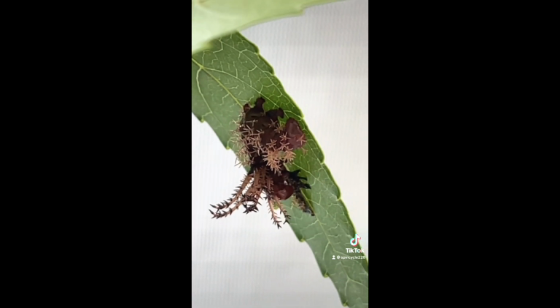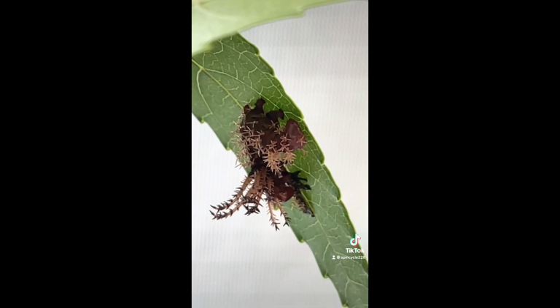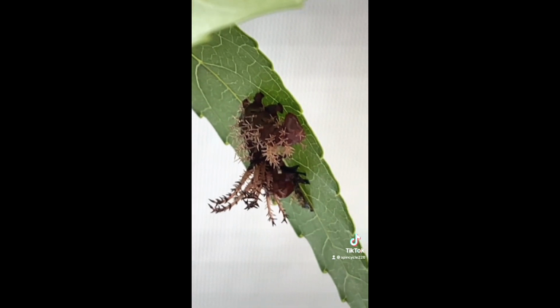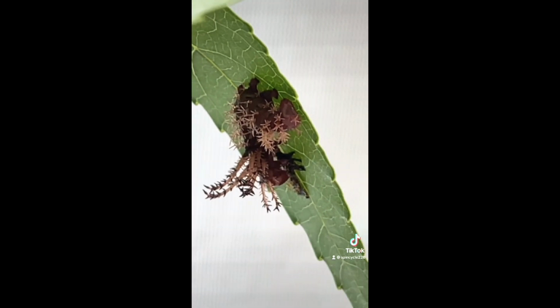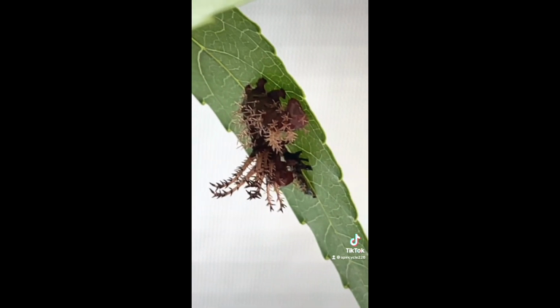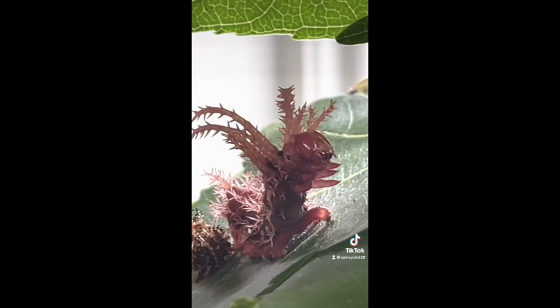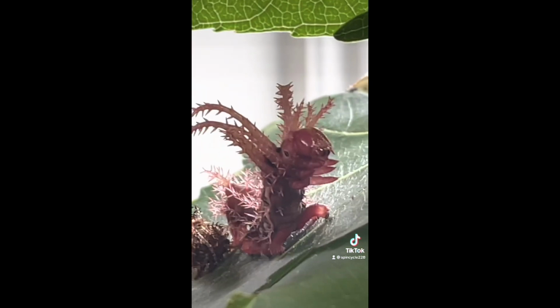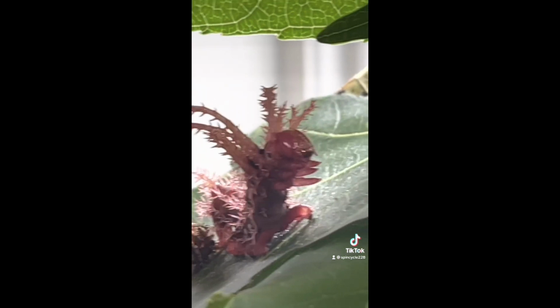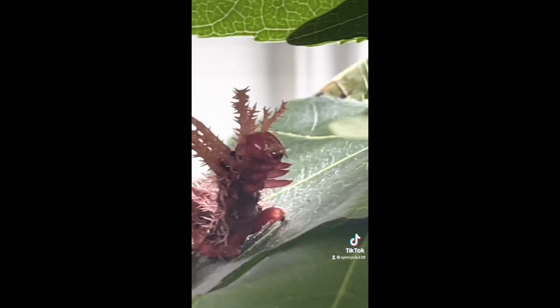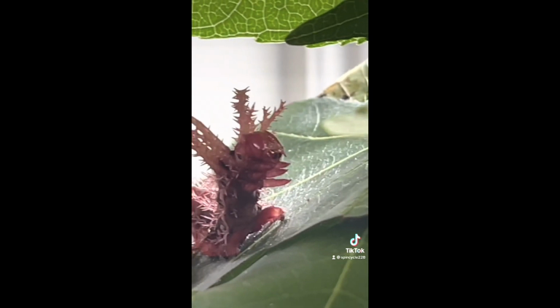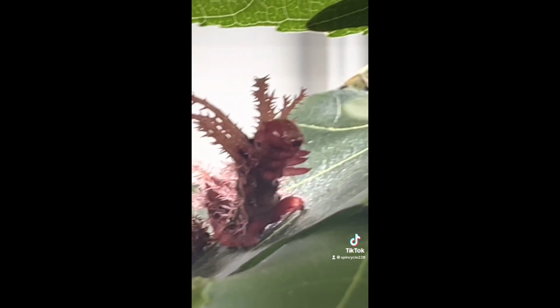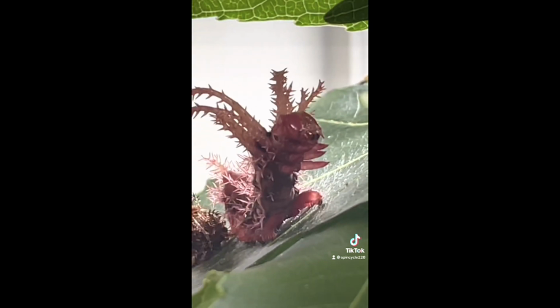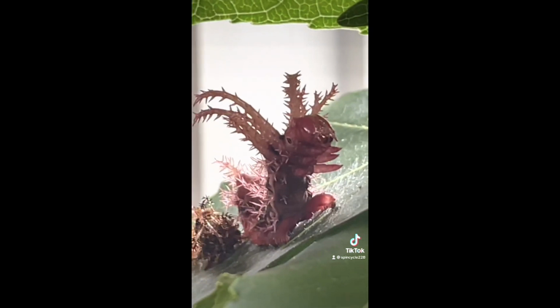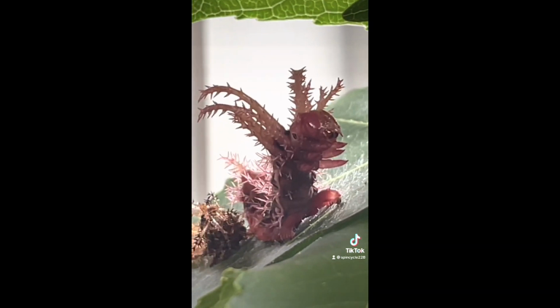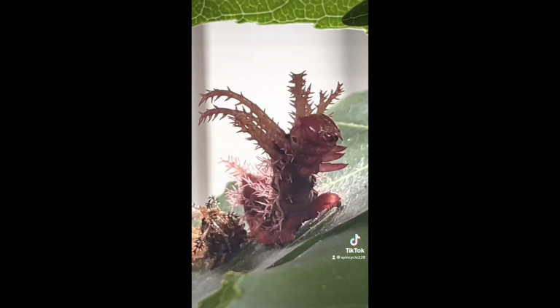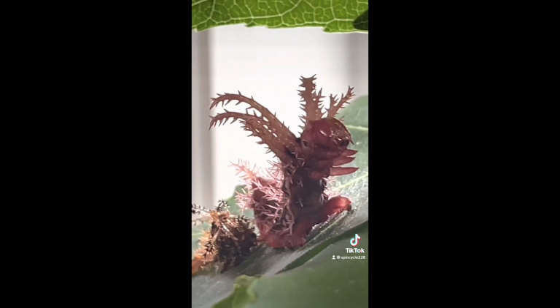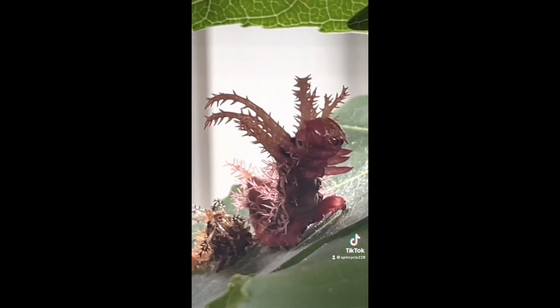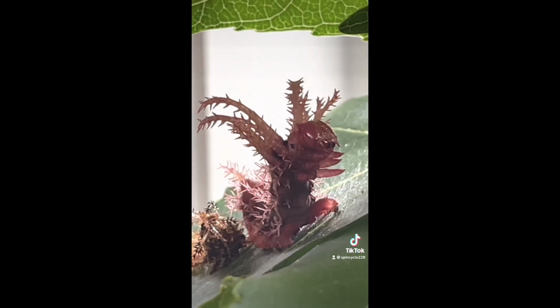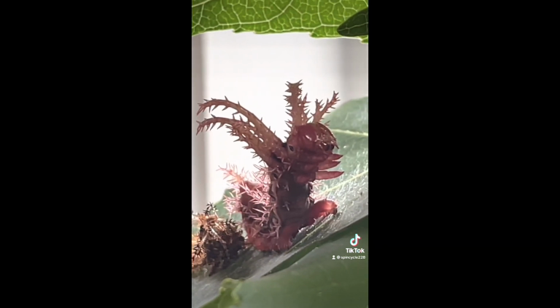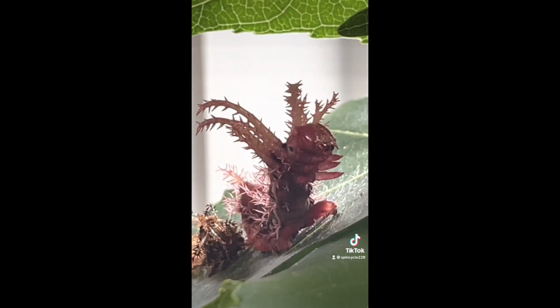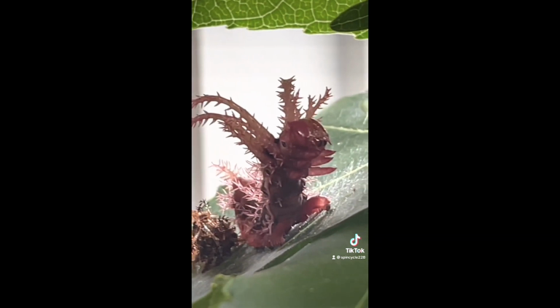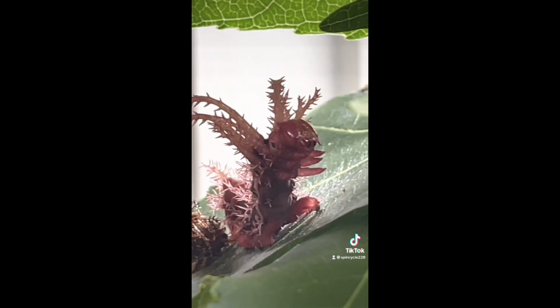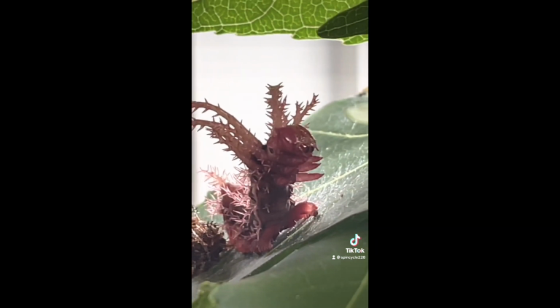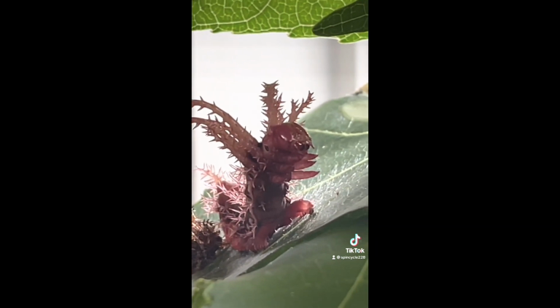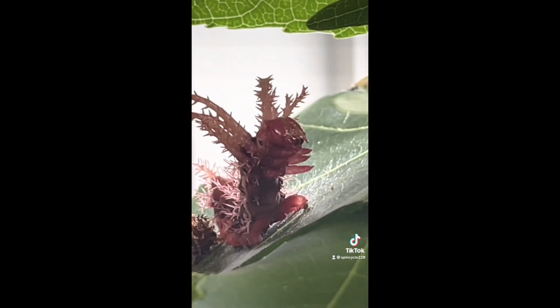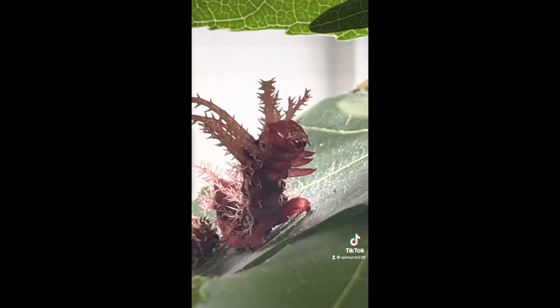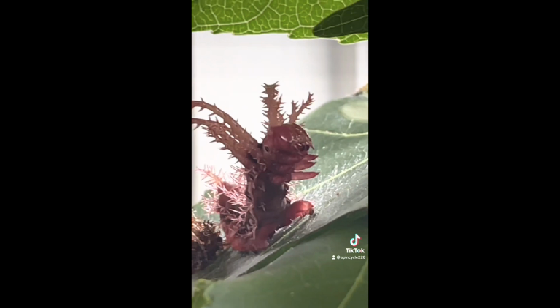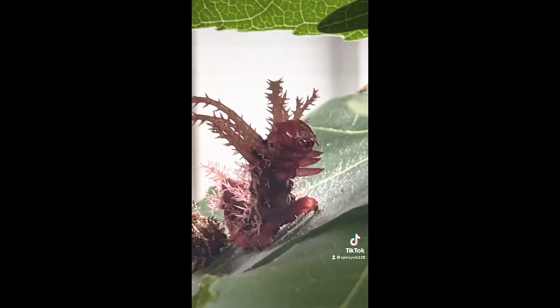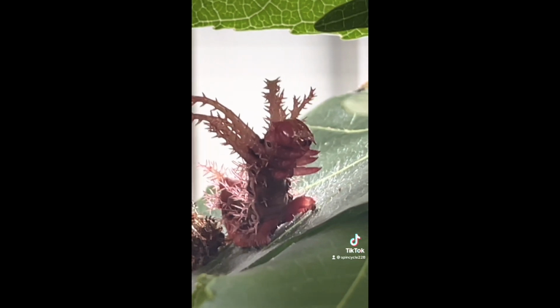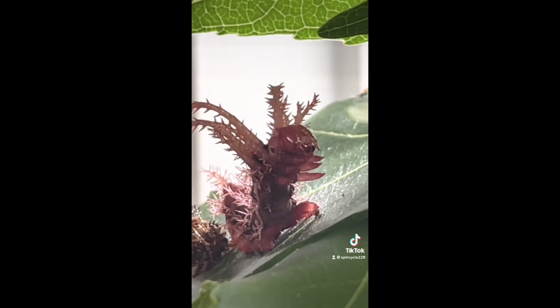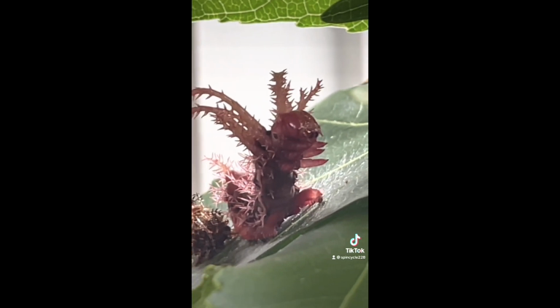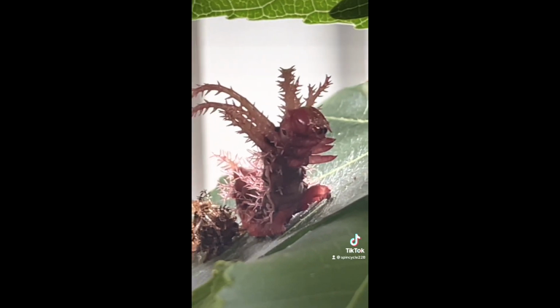About a week later, he shed again, this time resulting in a larger caterpillar with a beautiful magenta color.